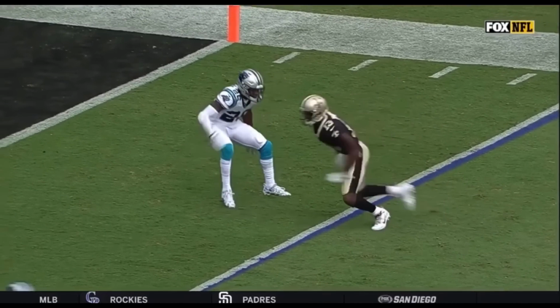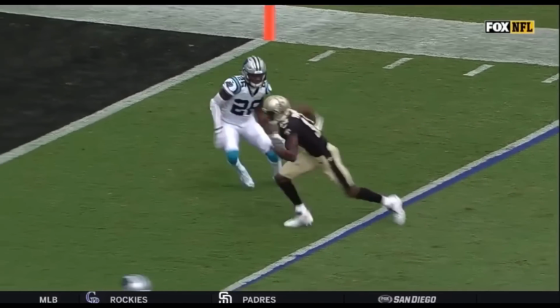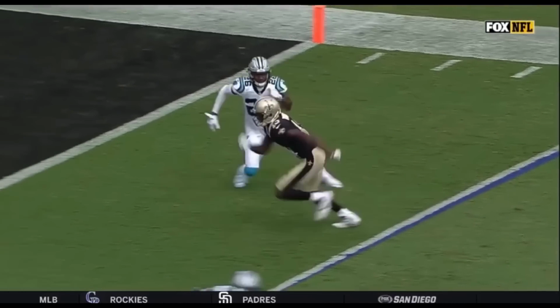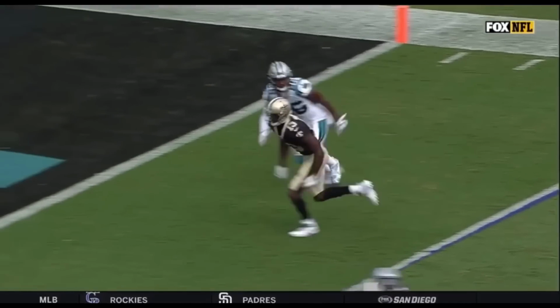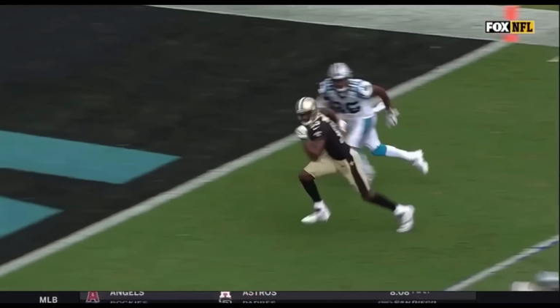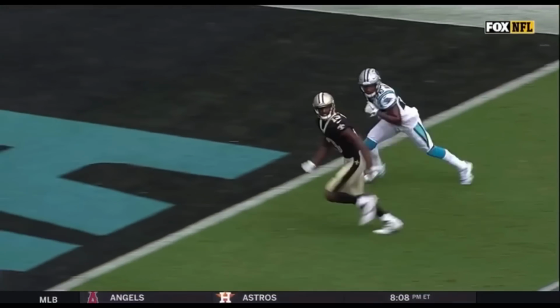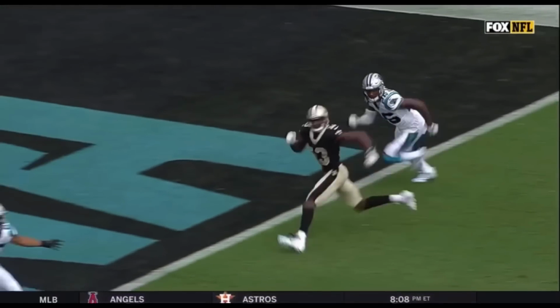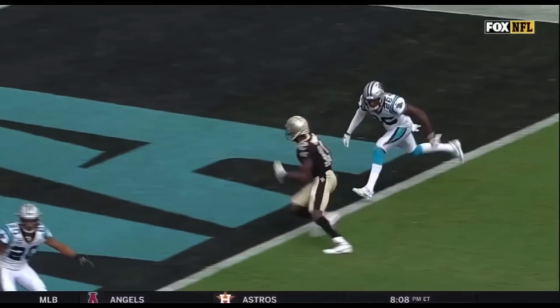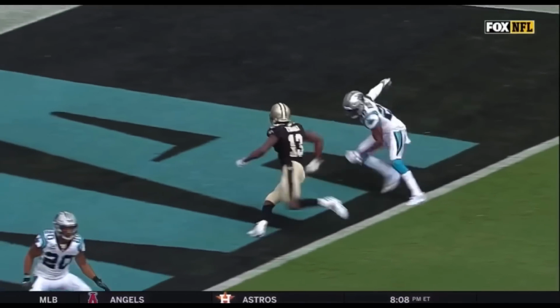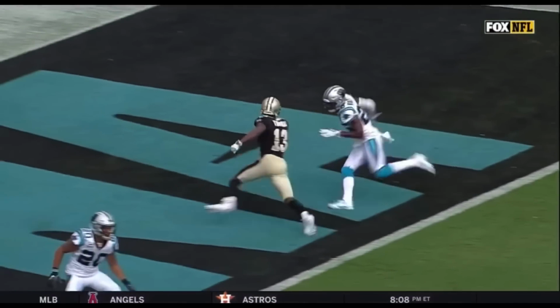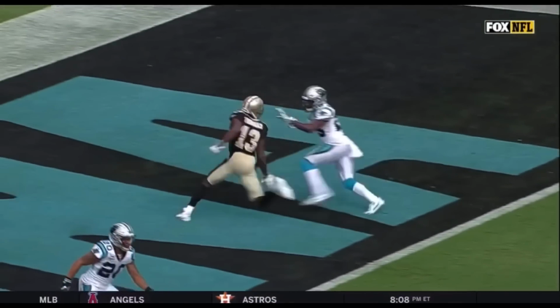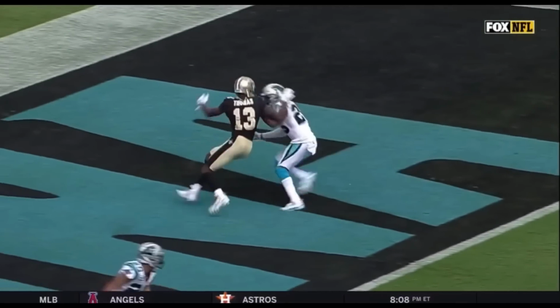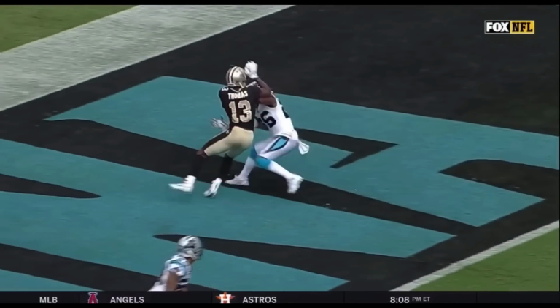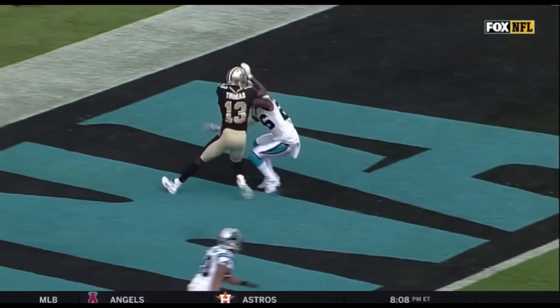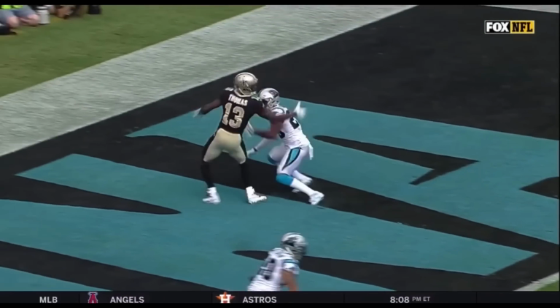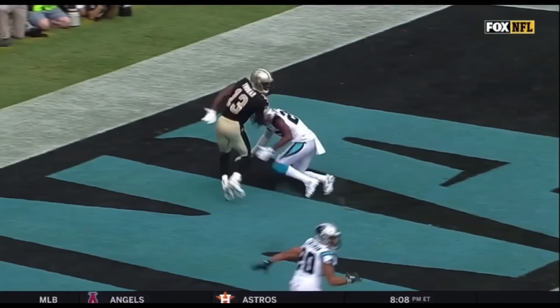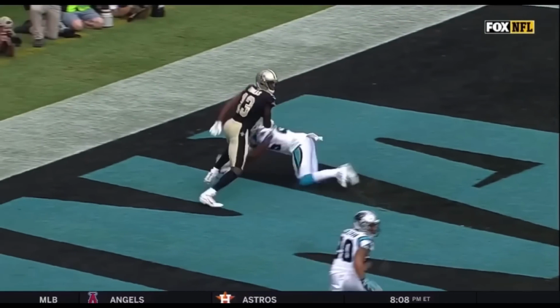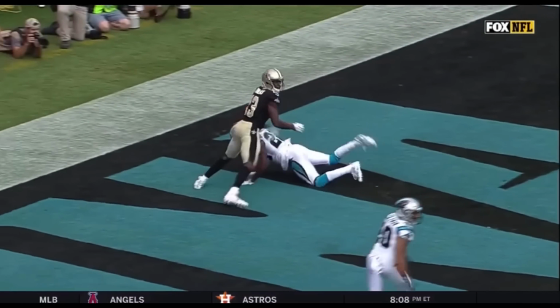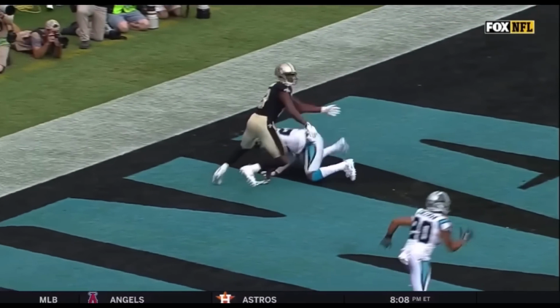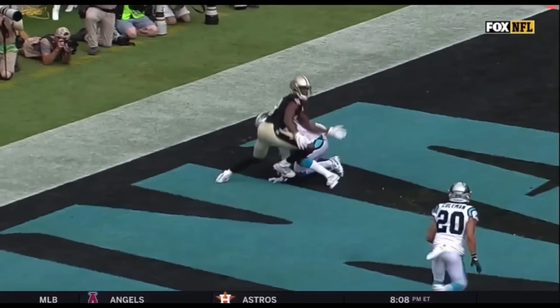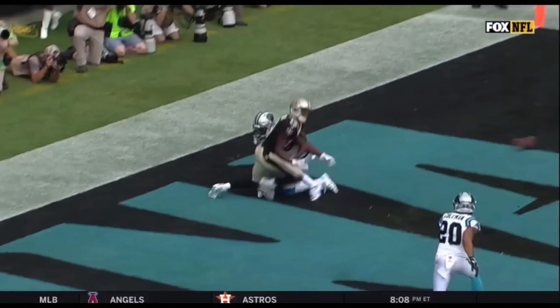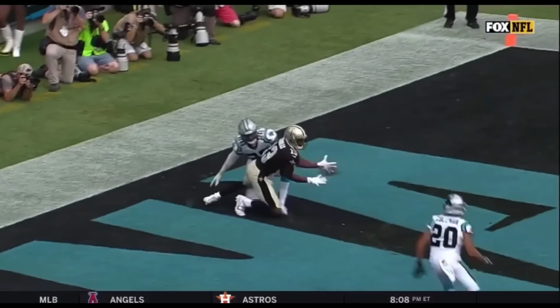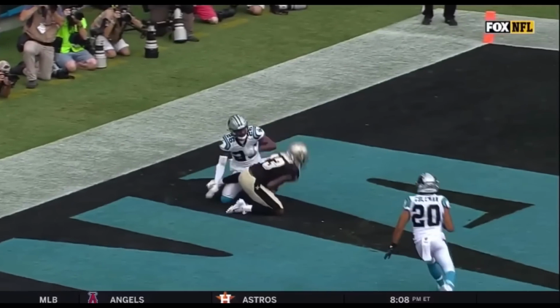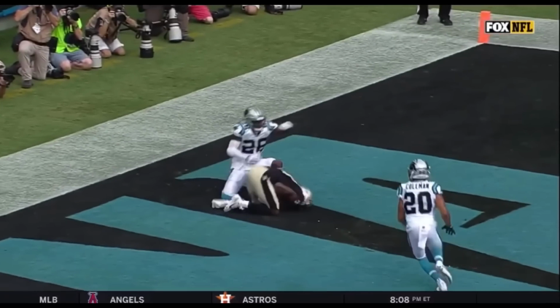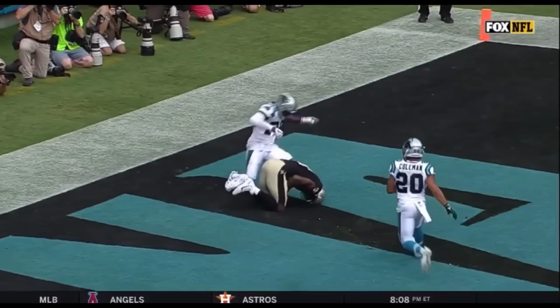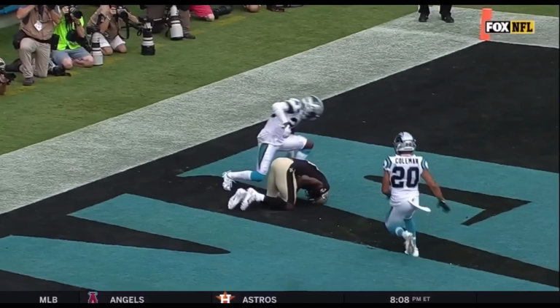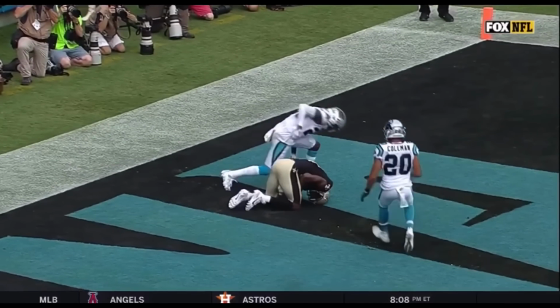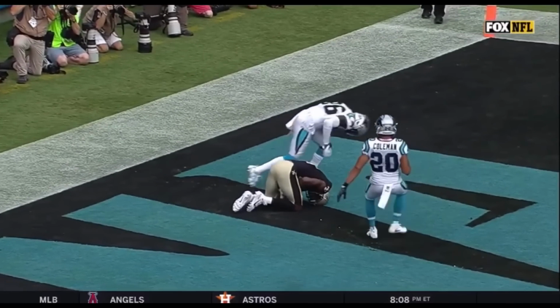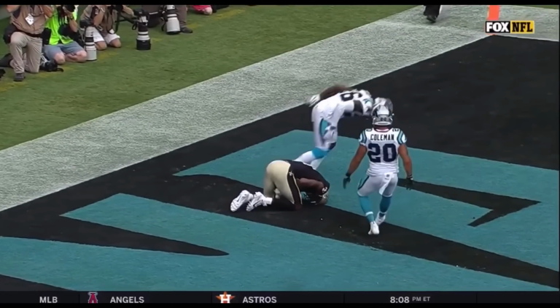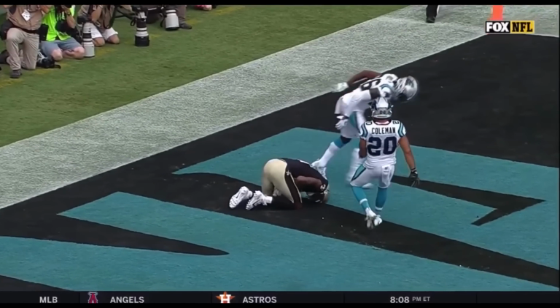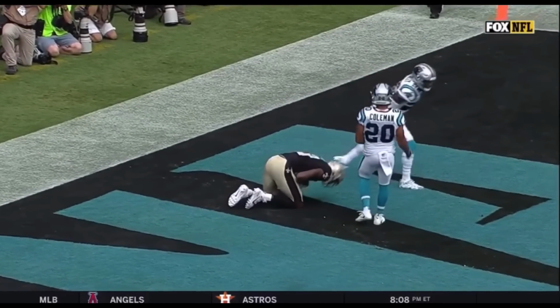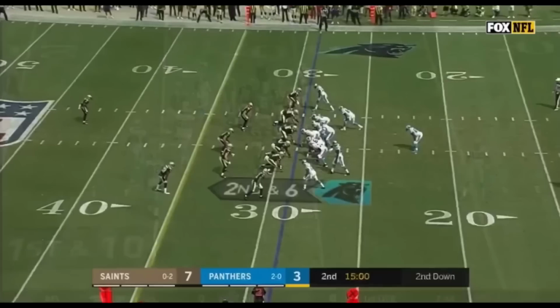Touchdown. Tough matchup for the corner. Michael Thomas is a strong receiver — casually knocks him to the ground.